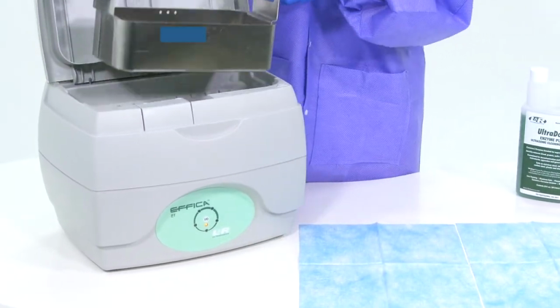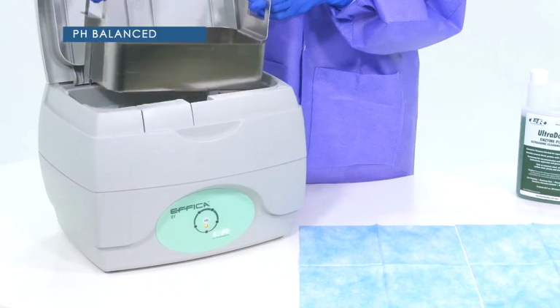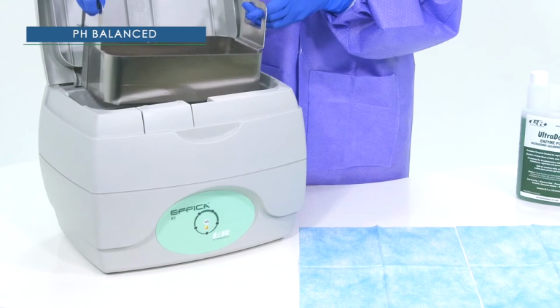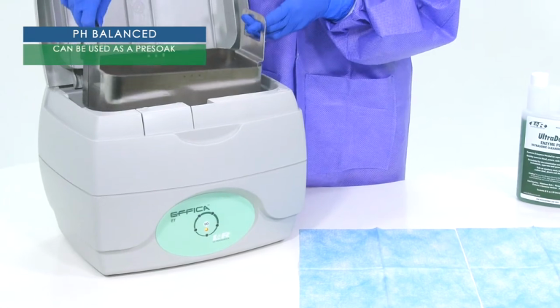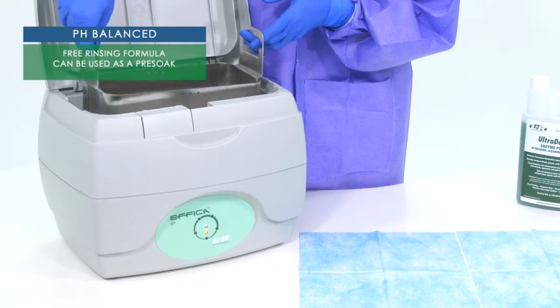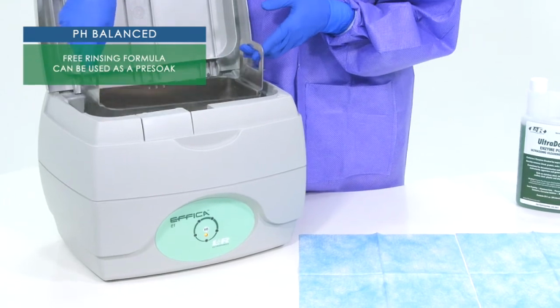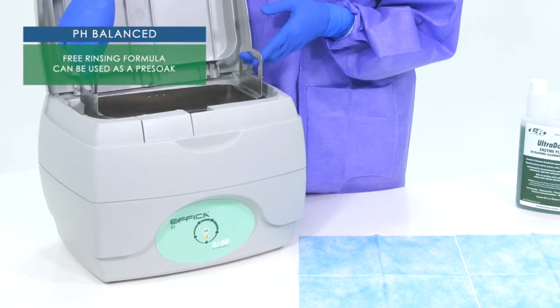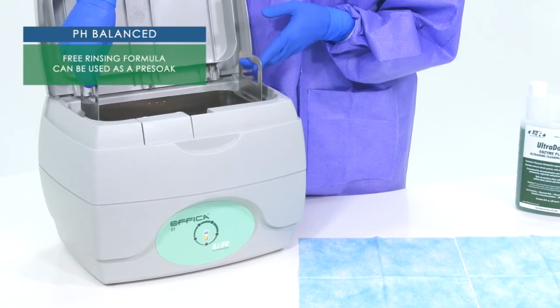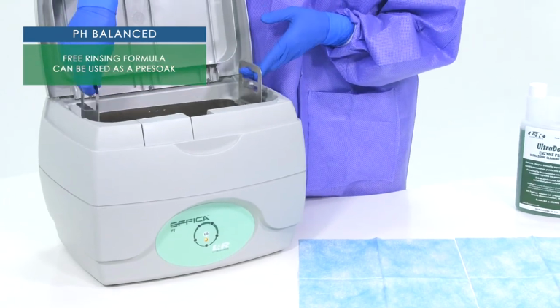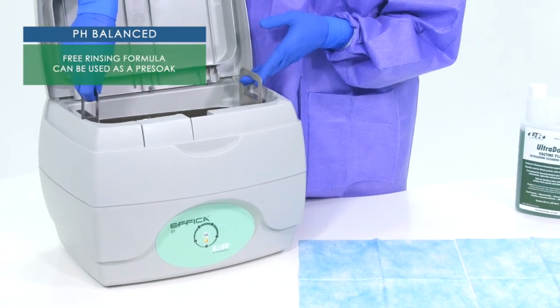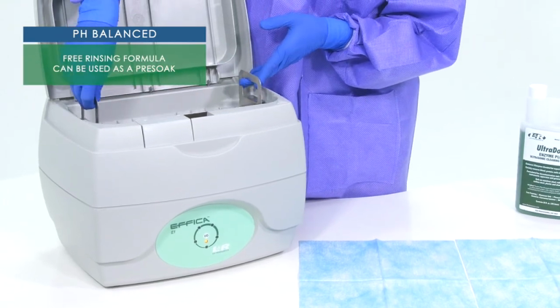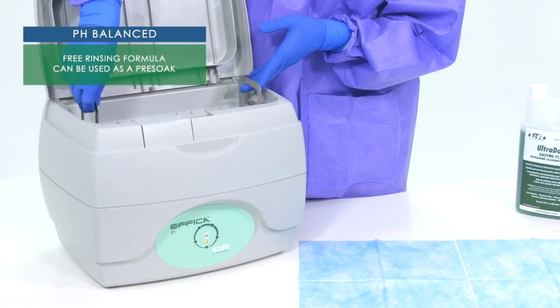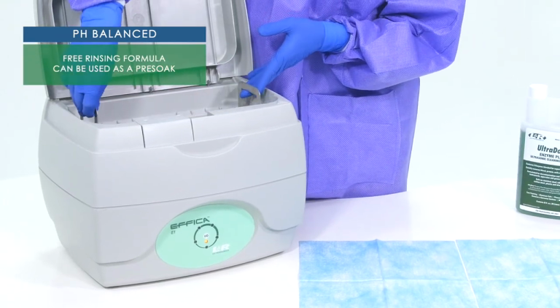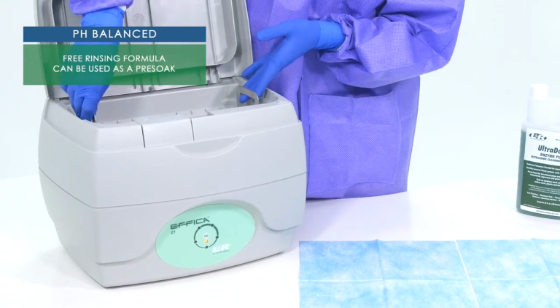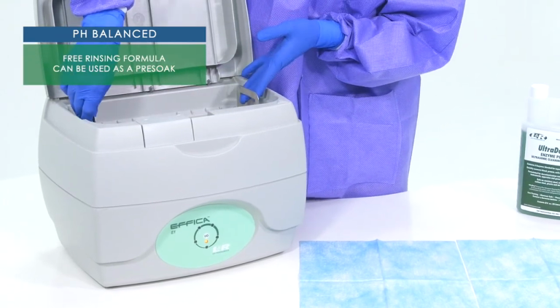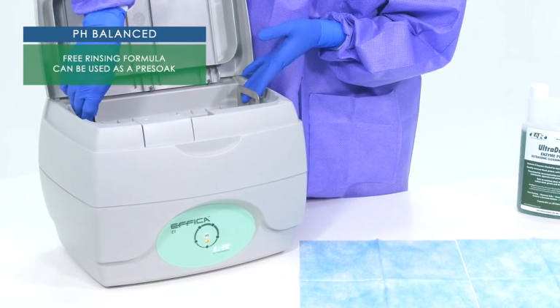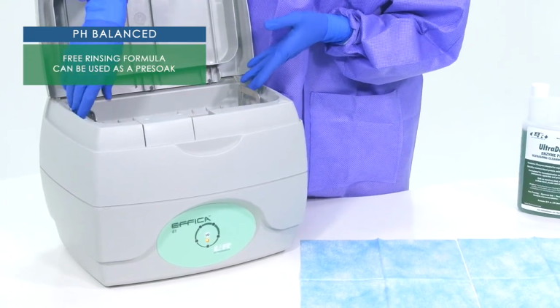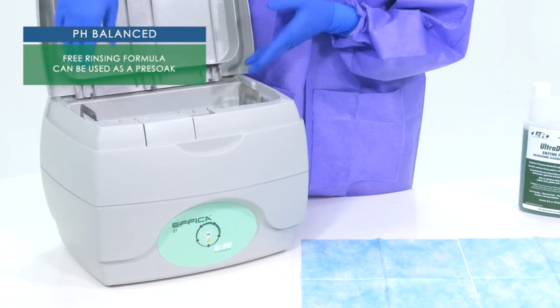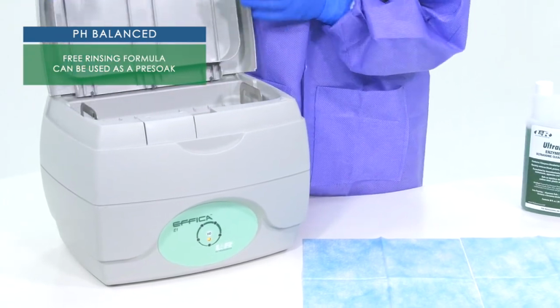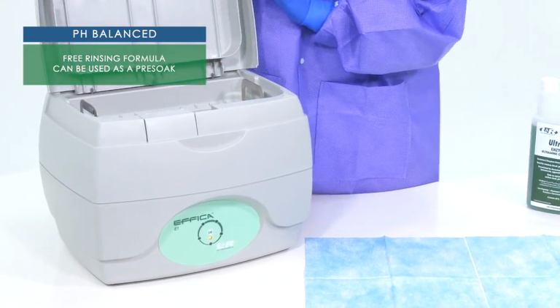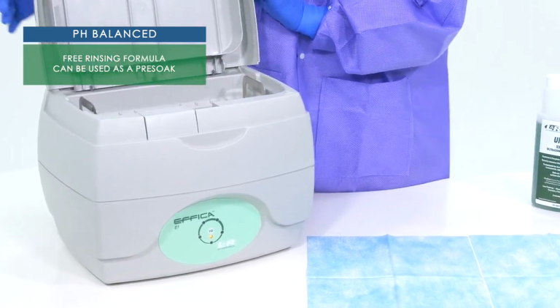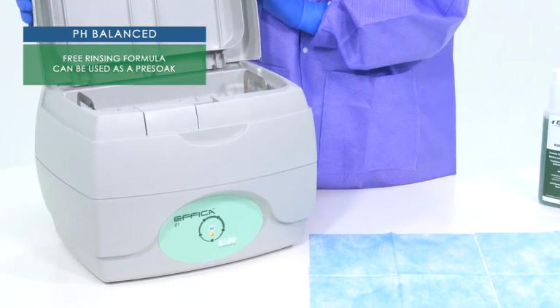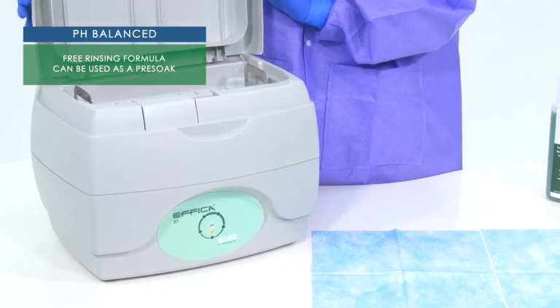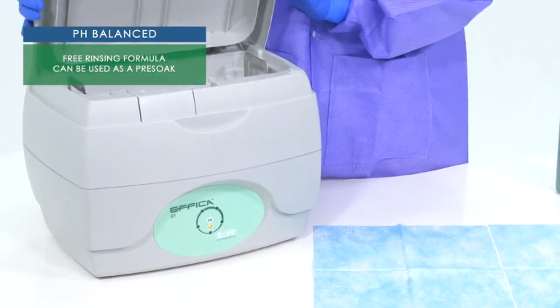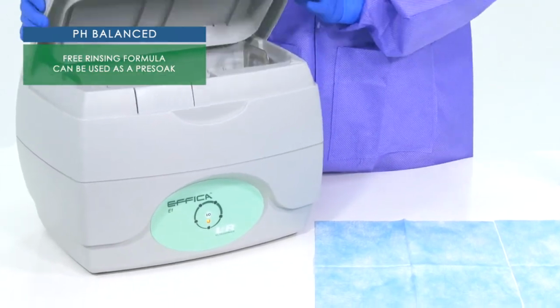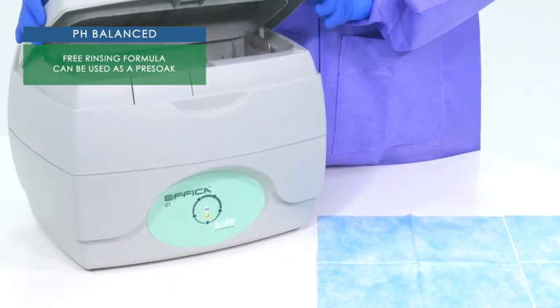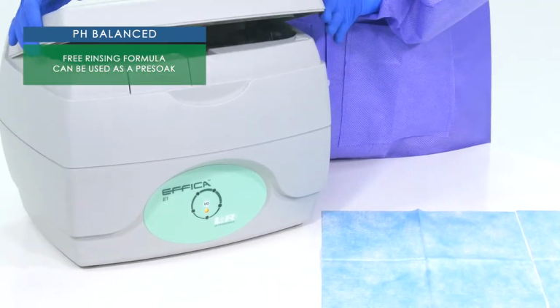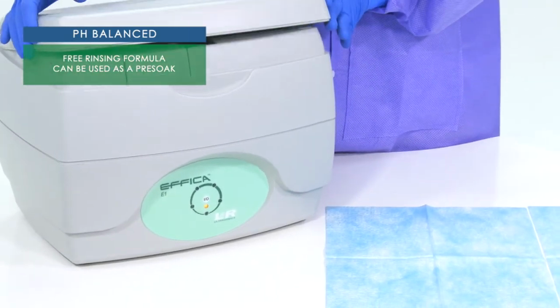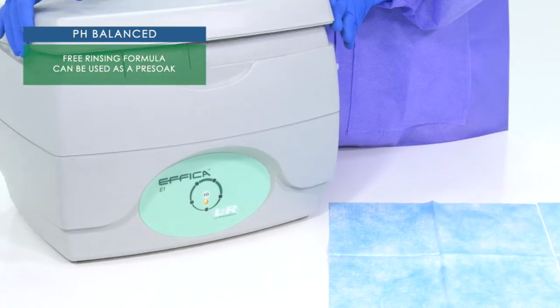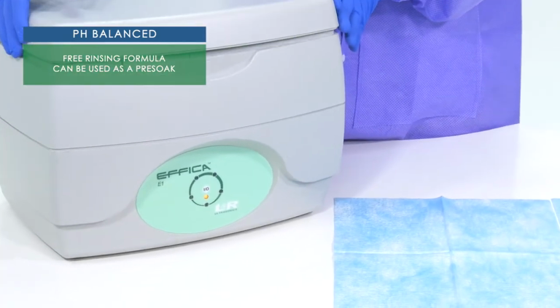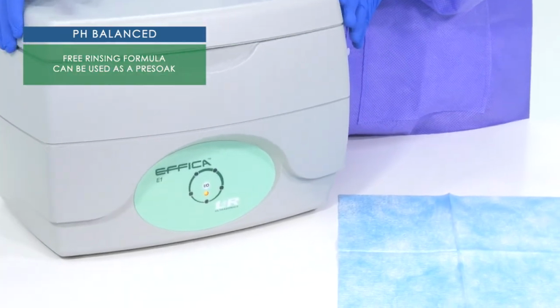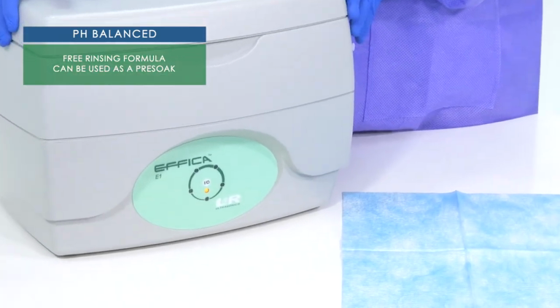The pH balanced and free rinsing formula can also be used as a pre-soak solution.